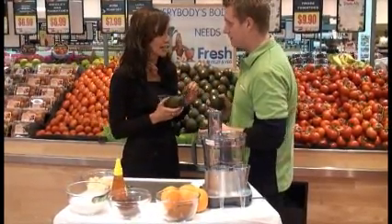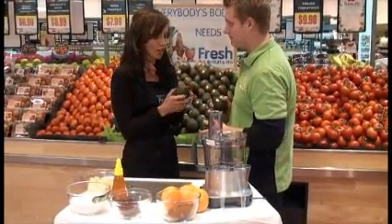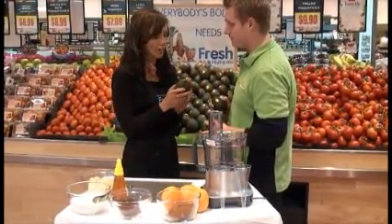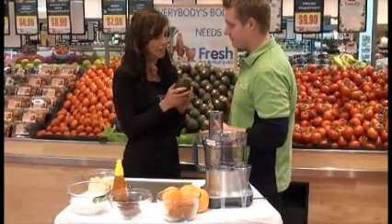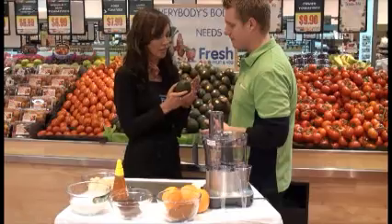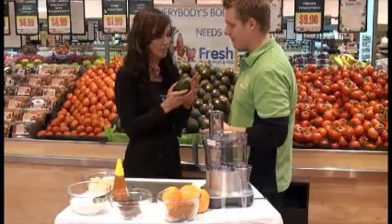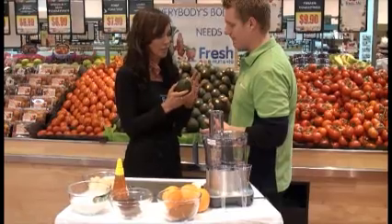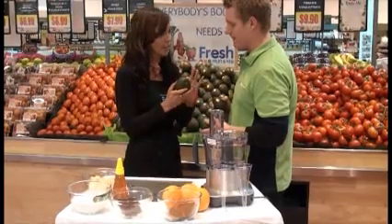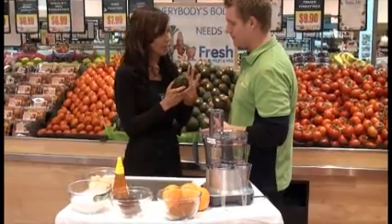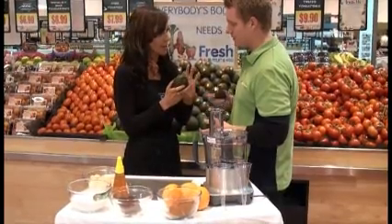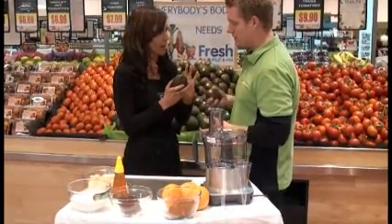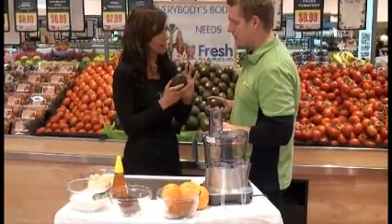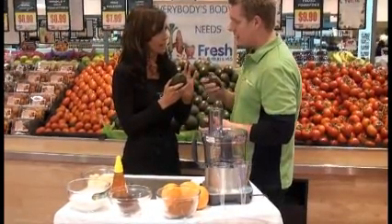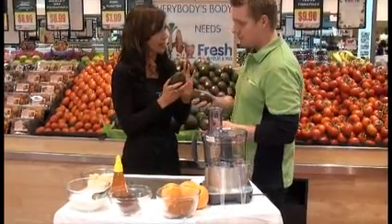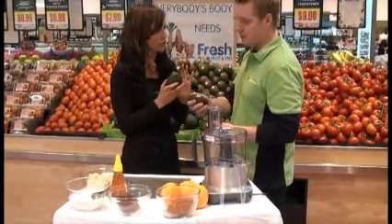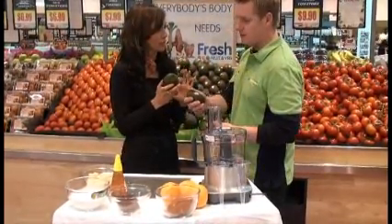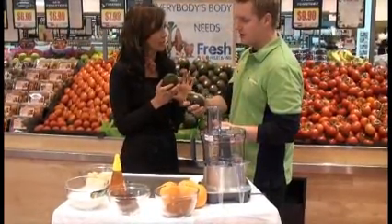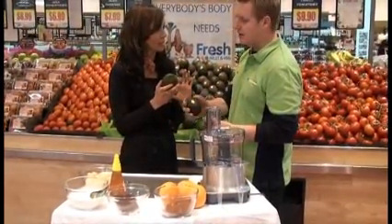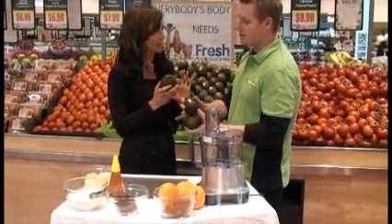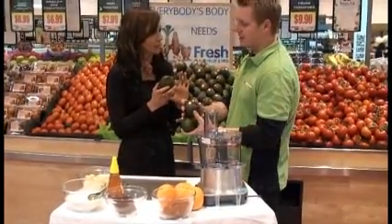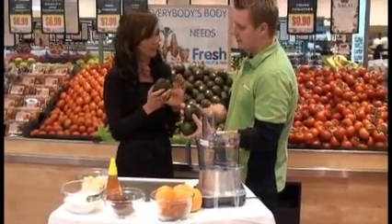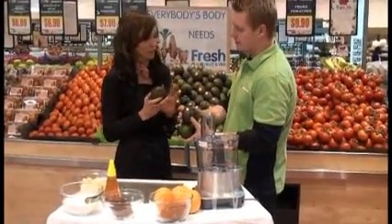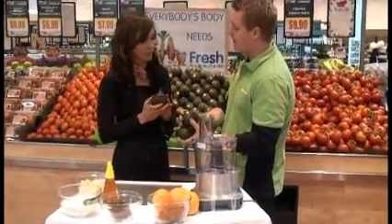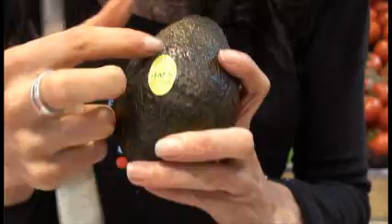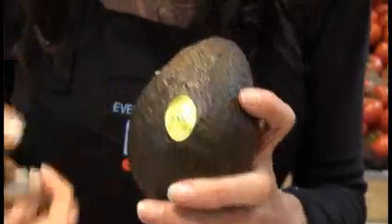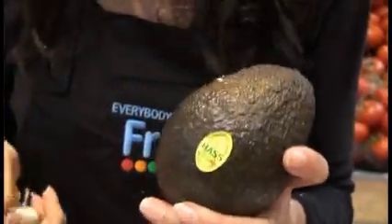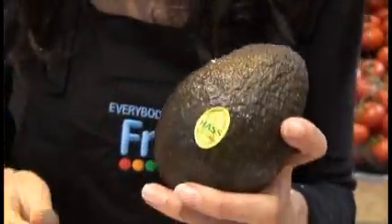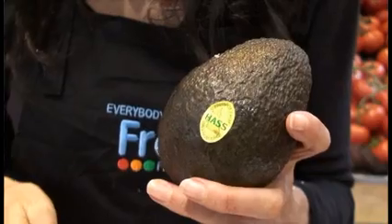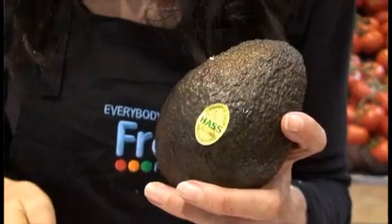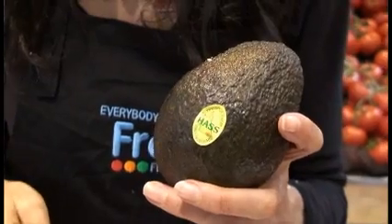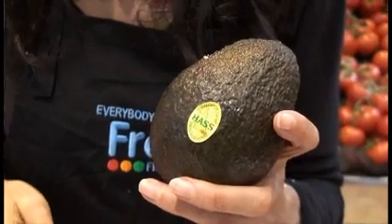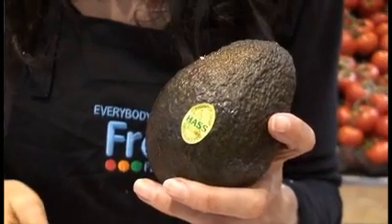If you just squeeze them very lightly — especially at the top there — if they just start to give, they're ready to go.